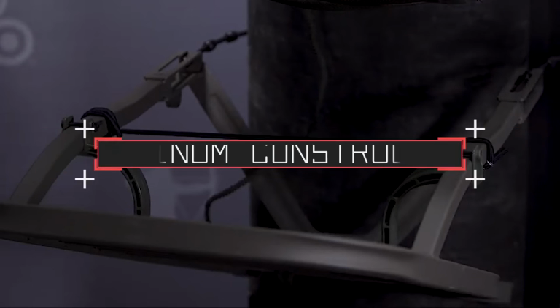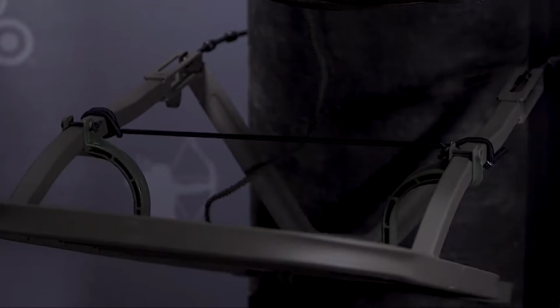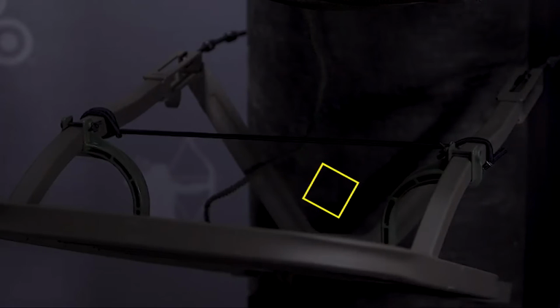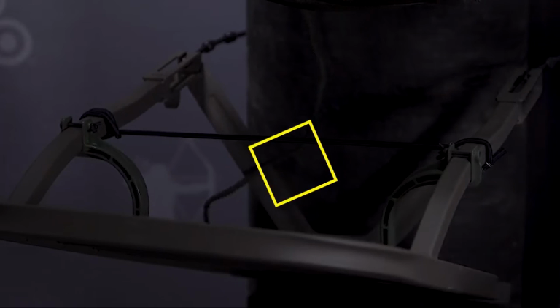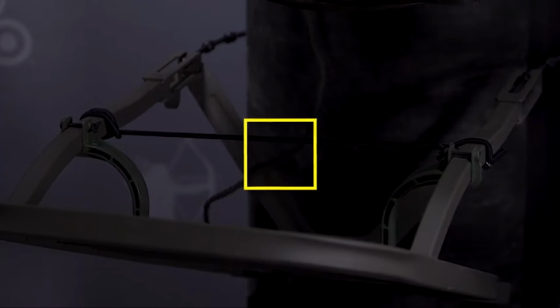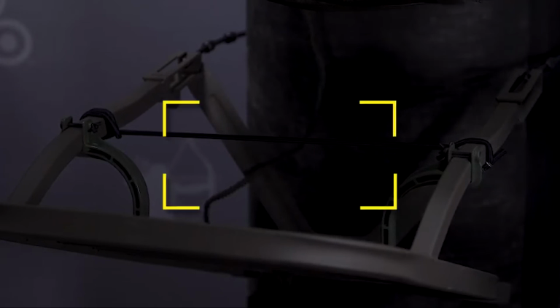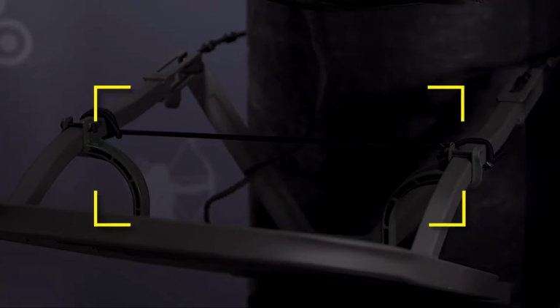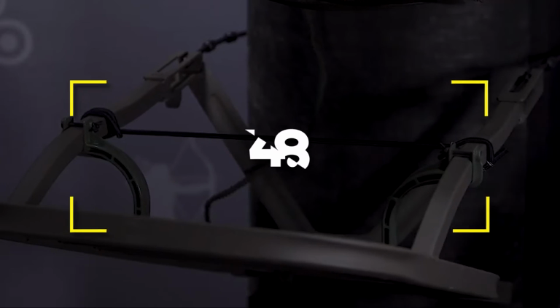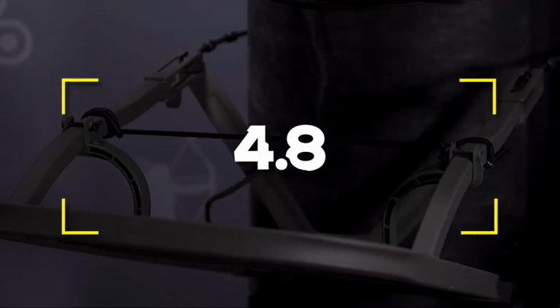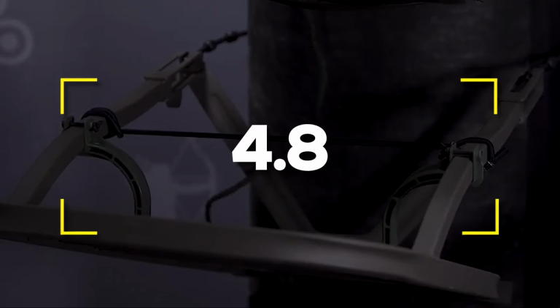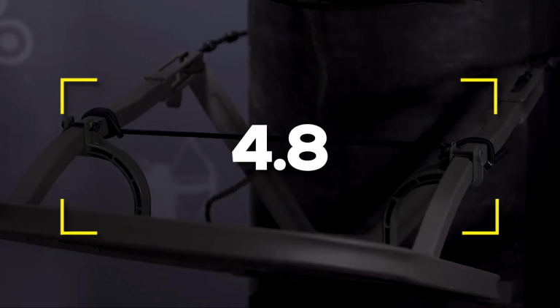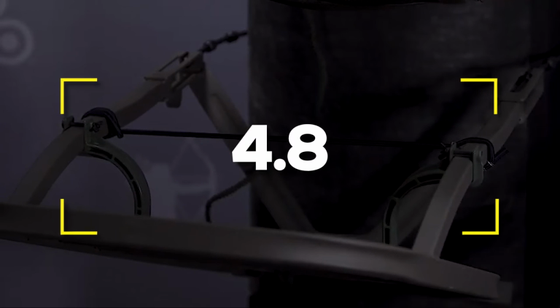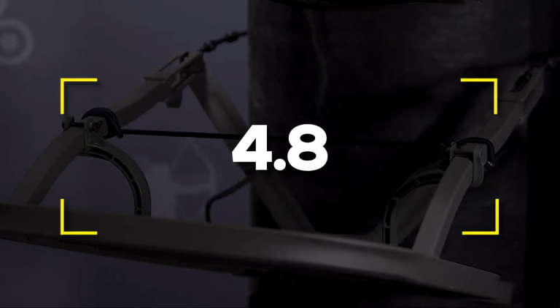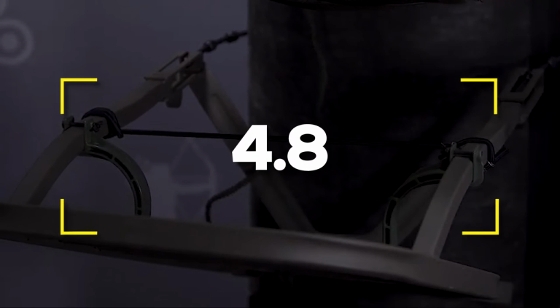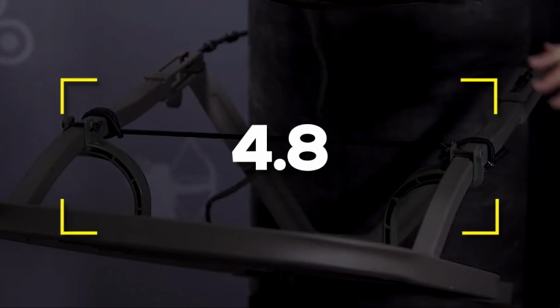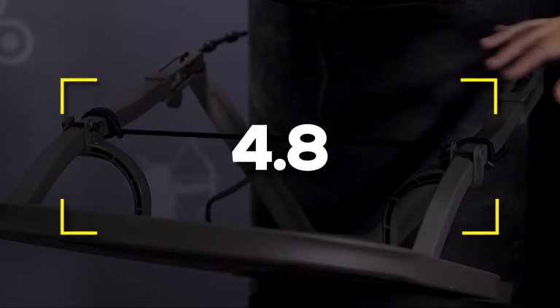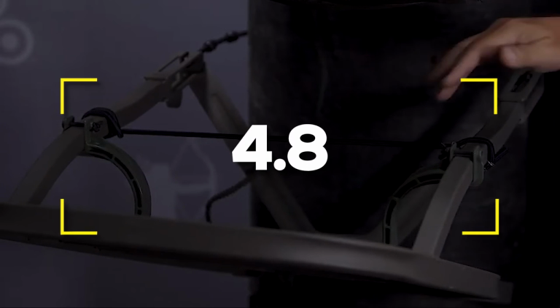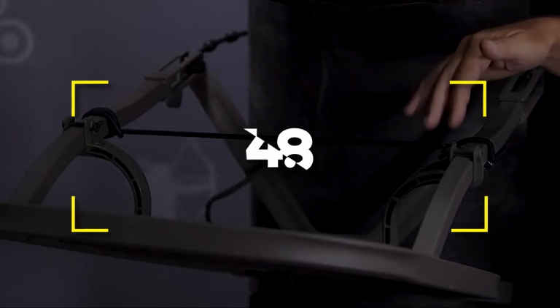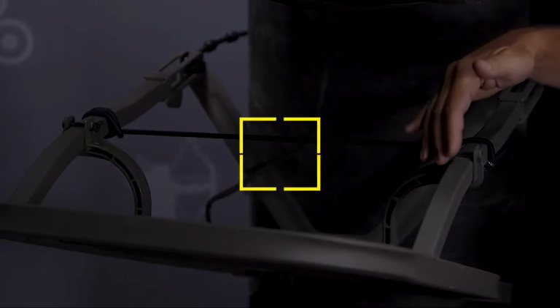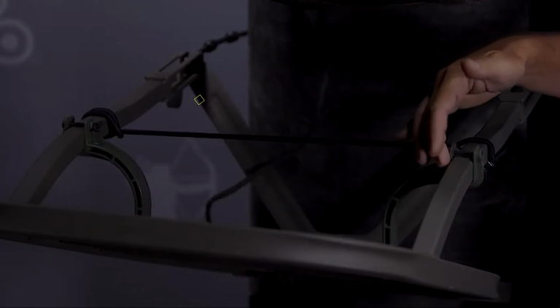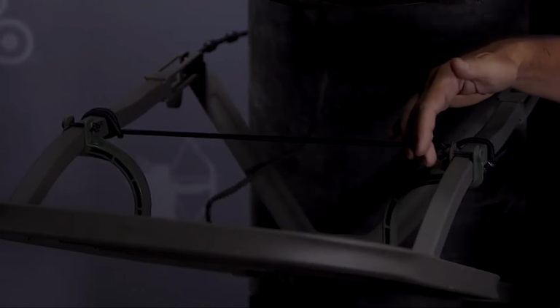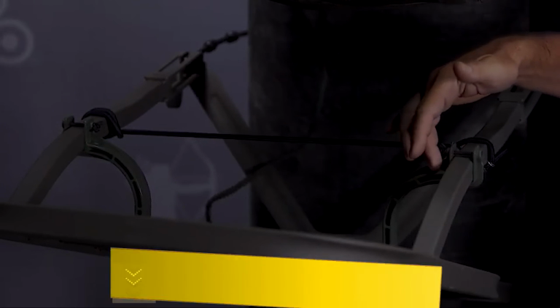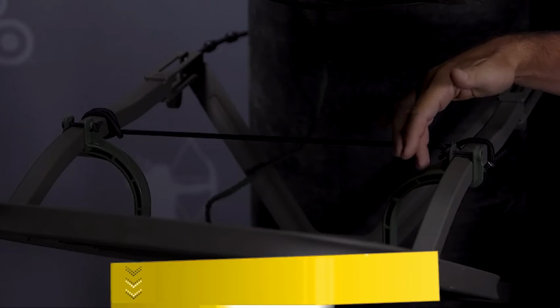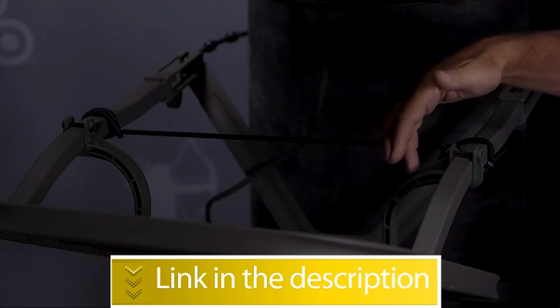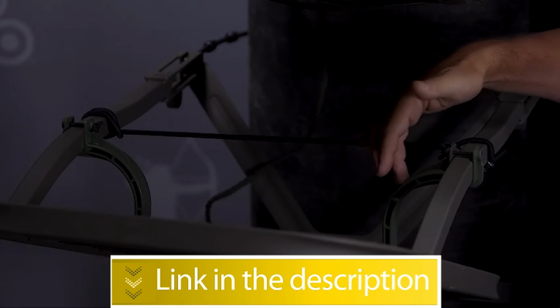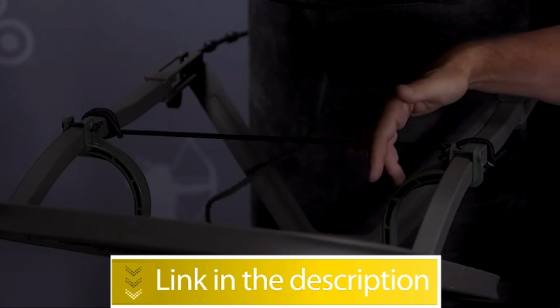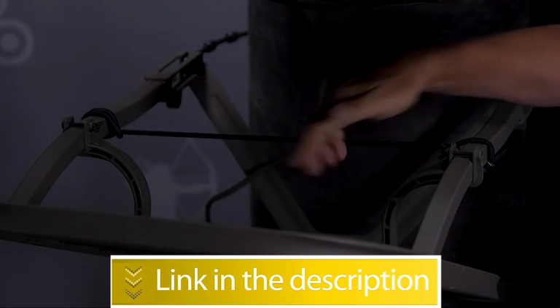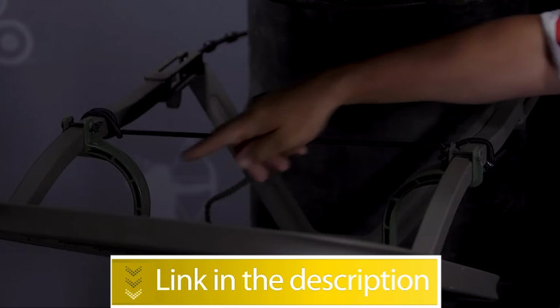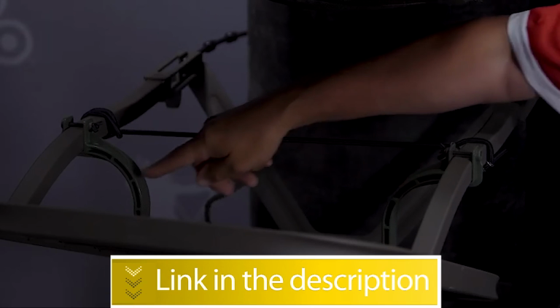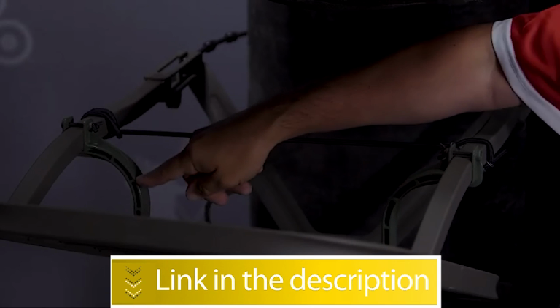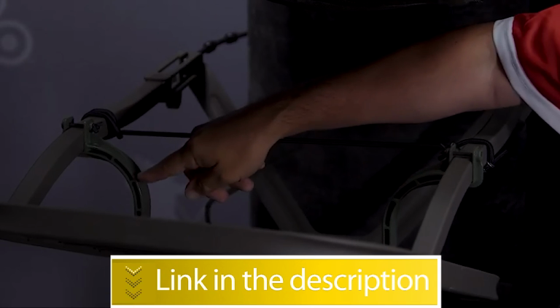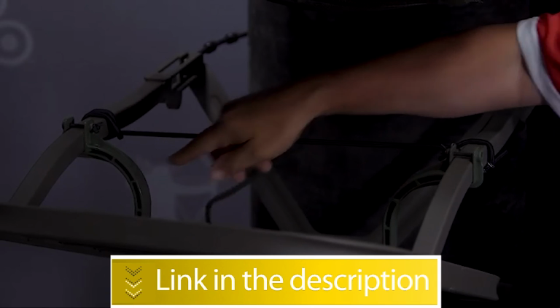Users rated the Summit Titan SD at 4.8 out of 5, the highest rating on this list.